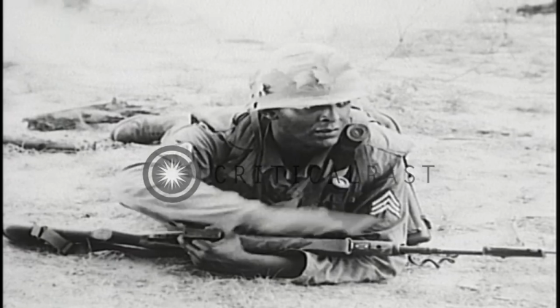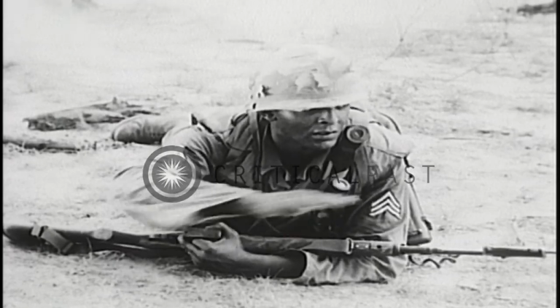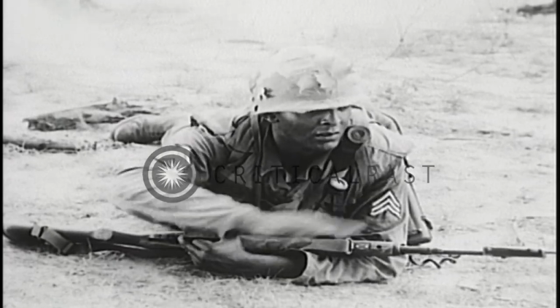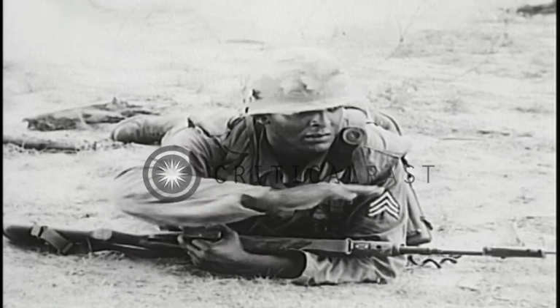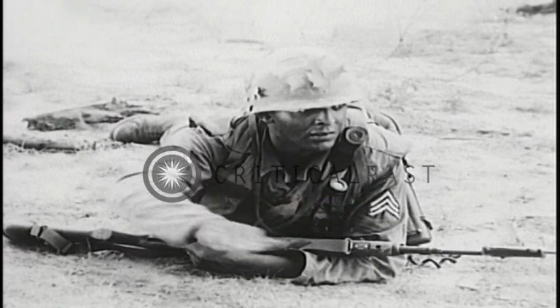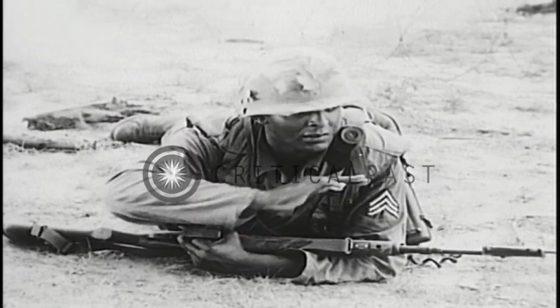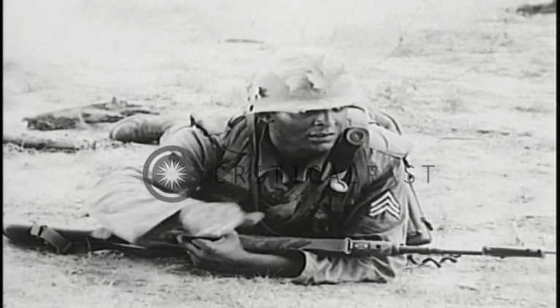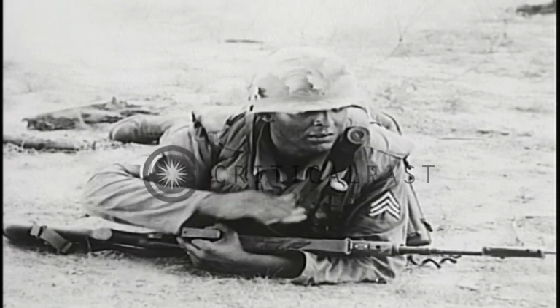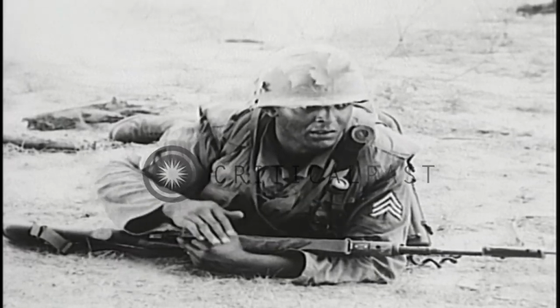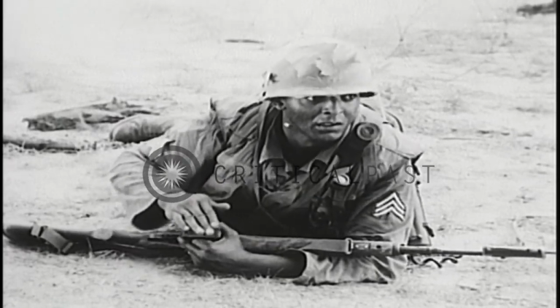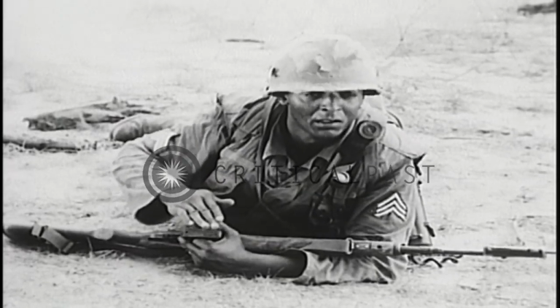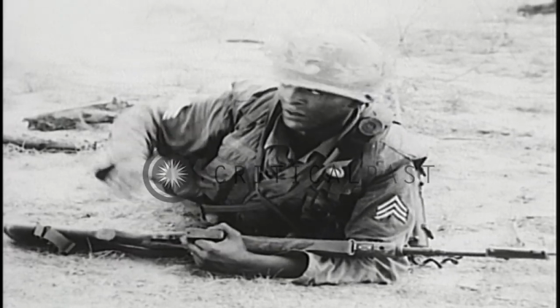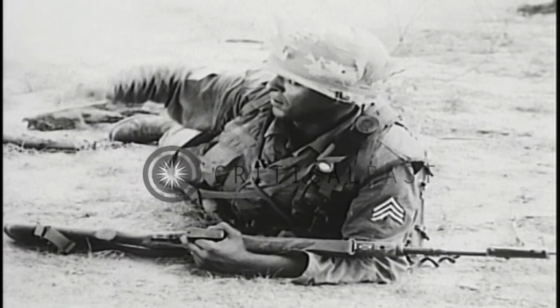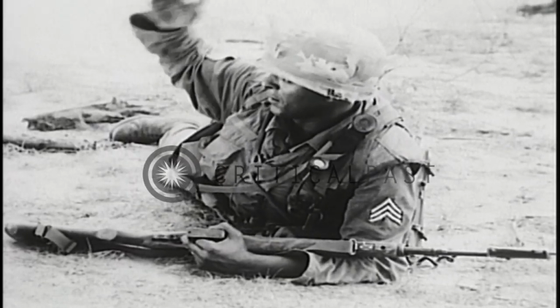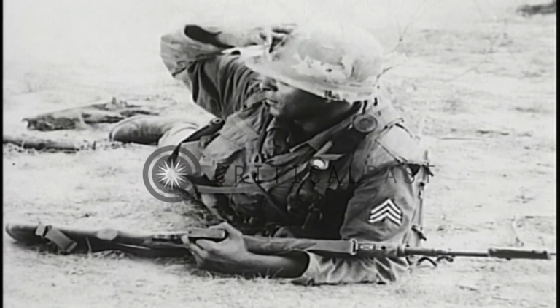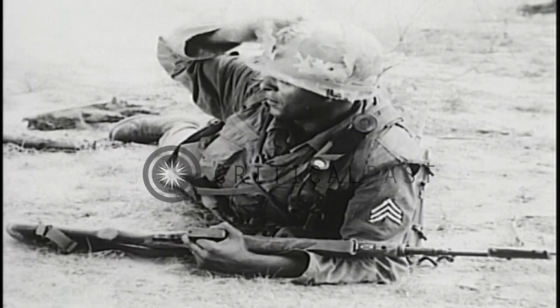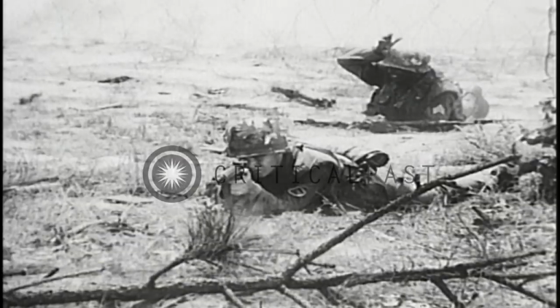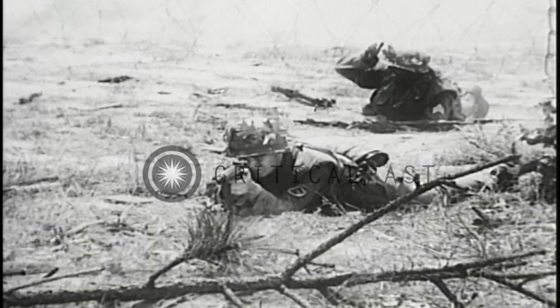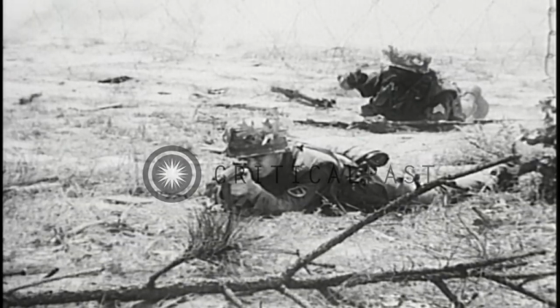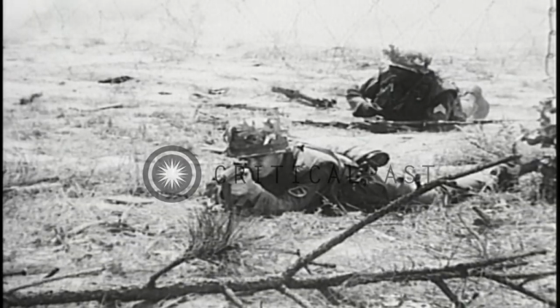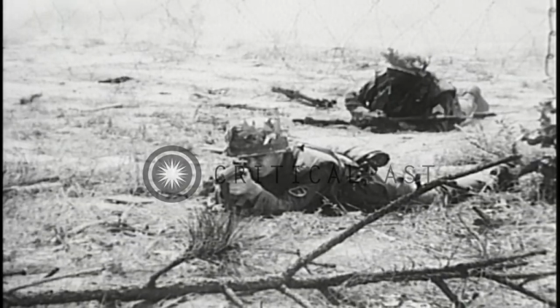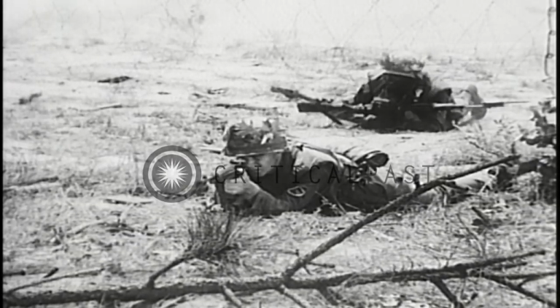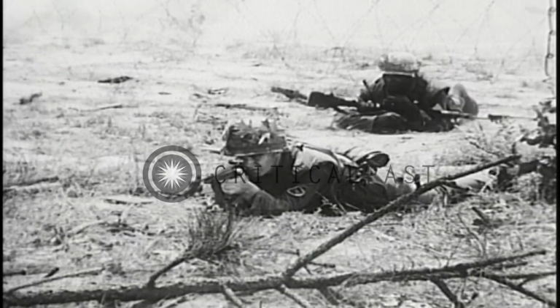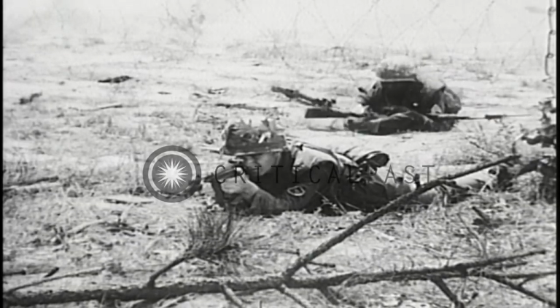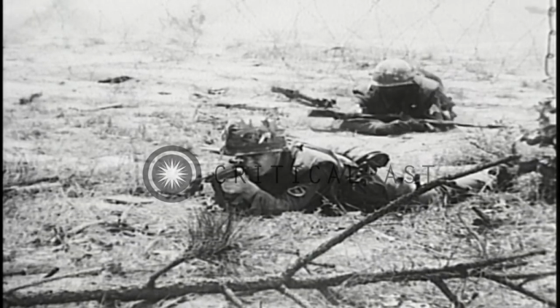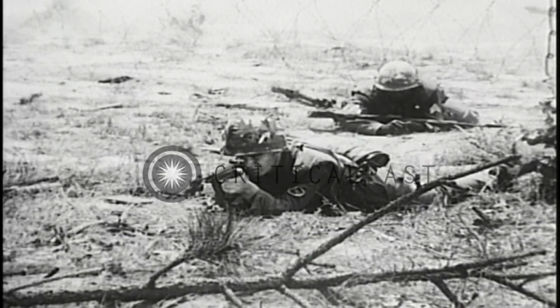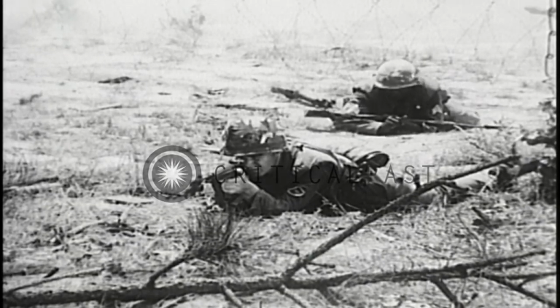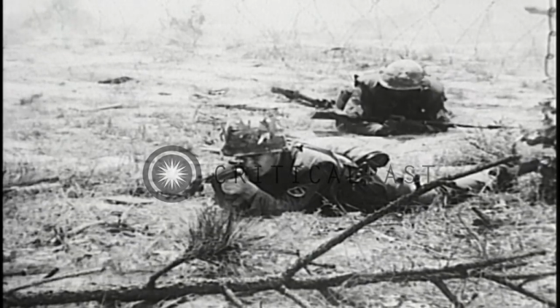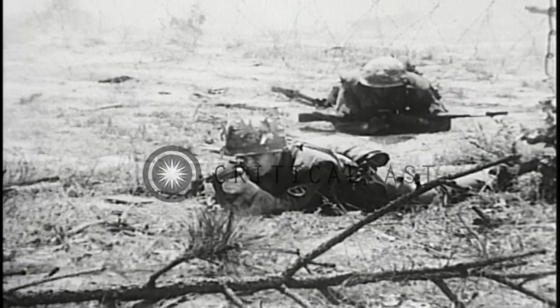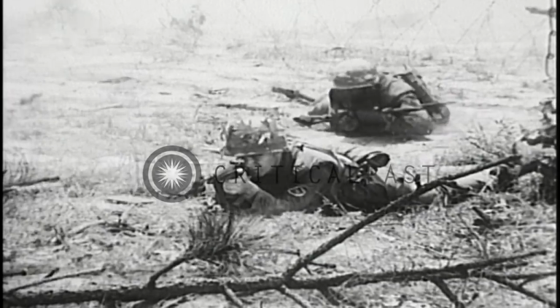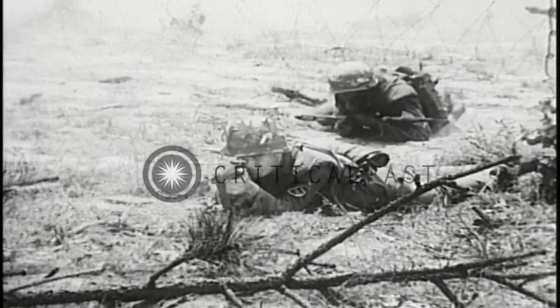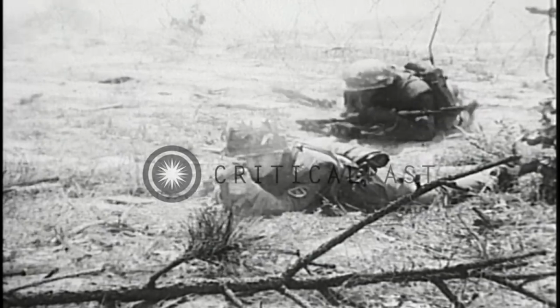The squad now increases its rate of fire — Alpha covering the enemy's left flank, Bravo the right.